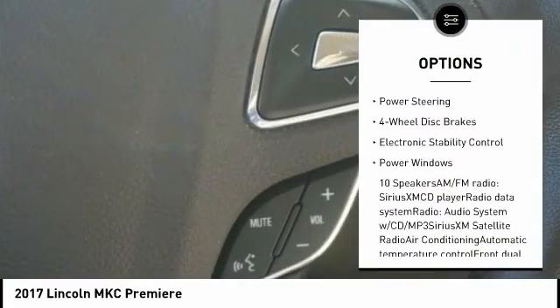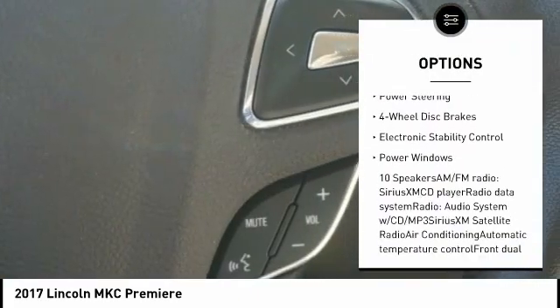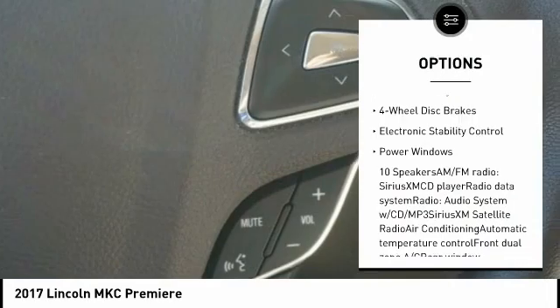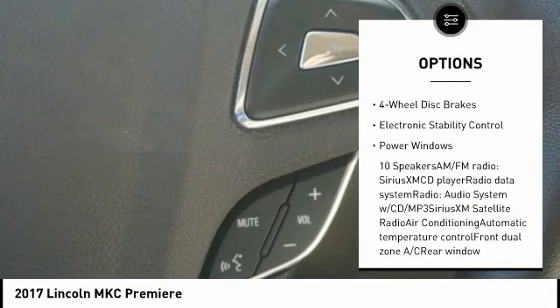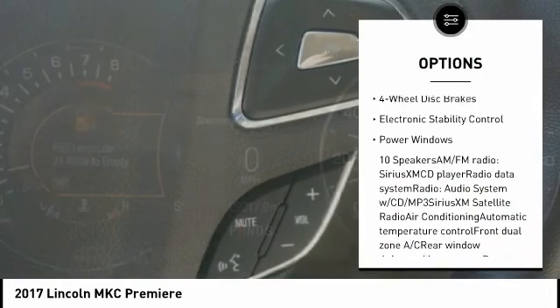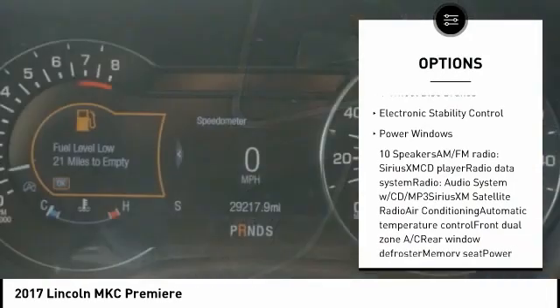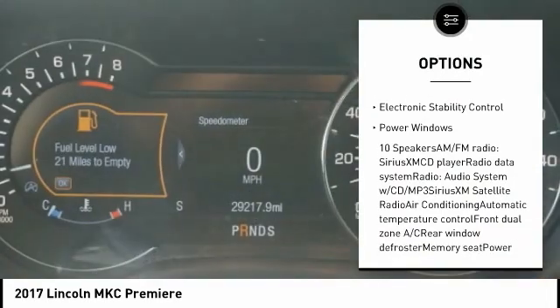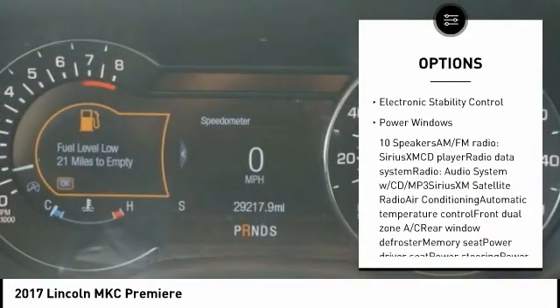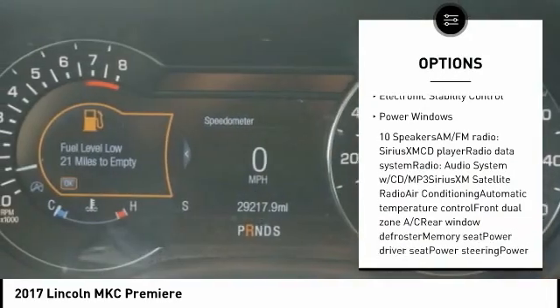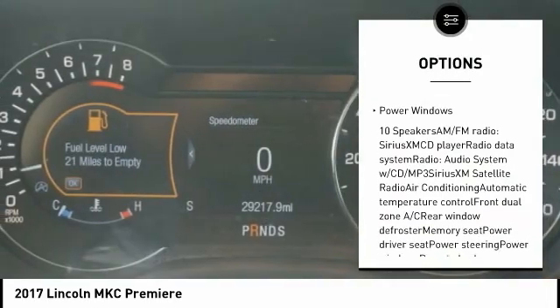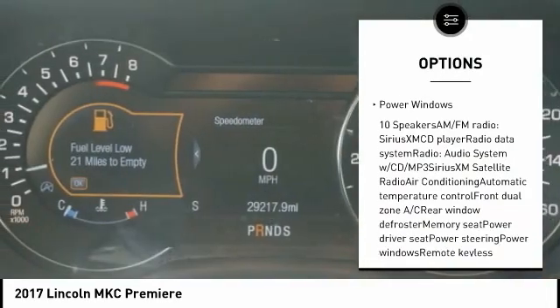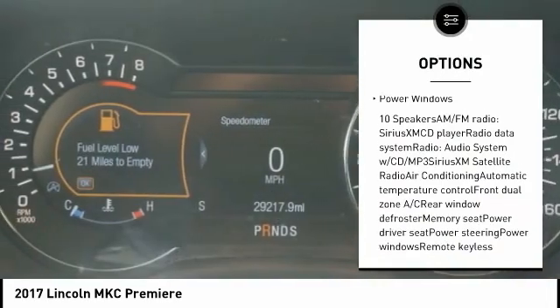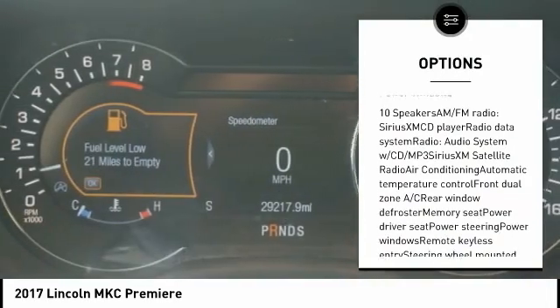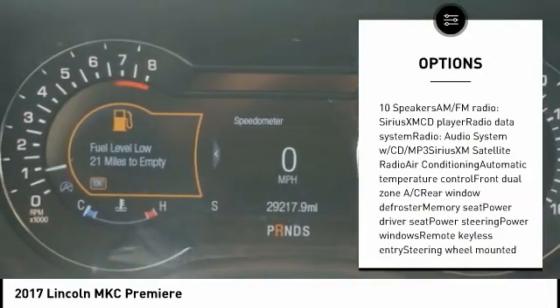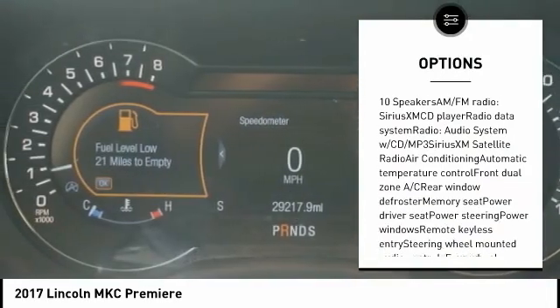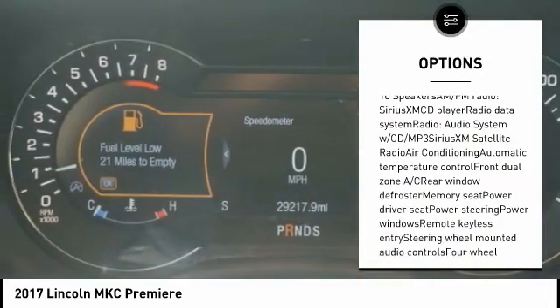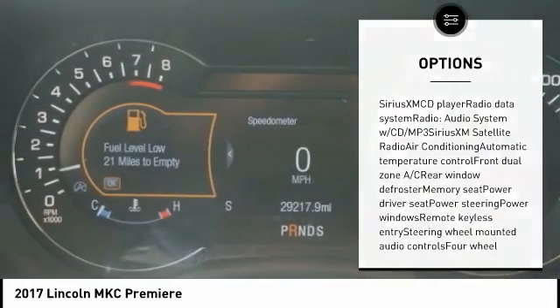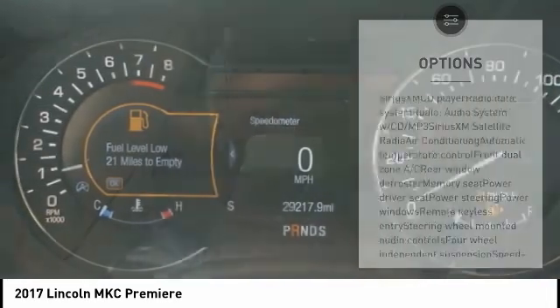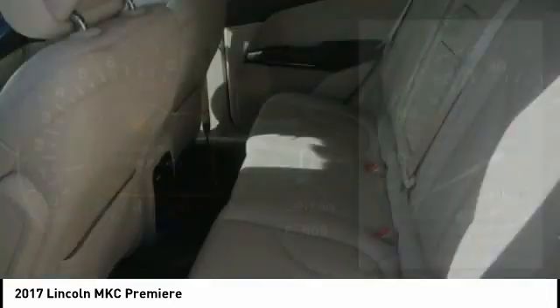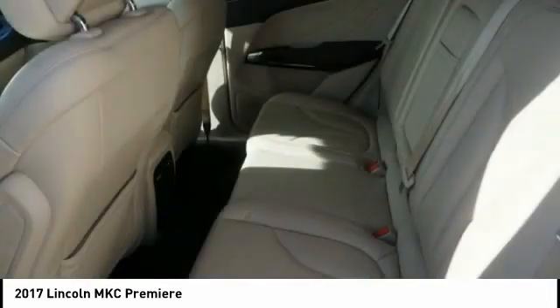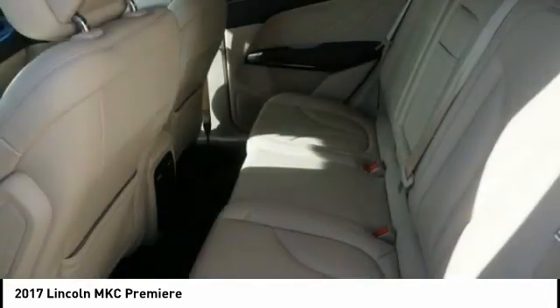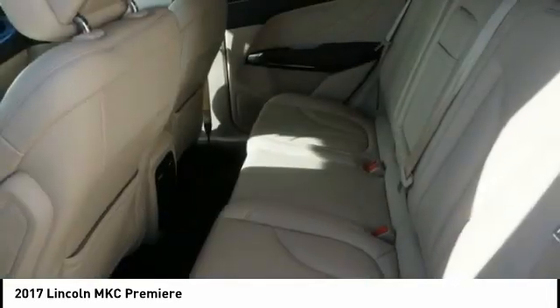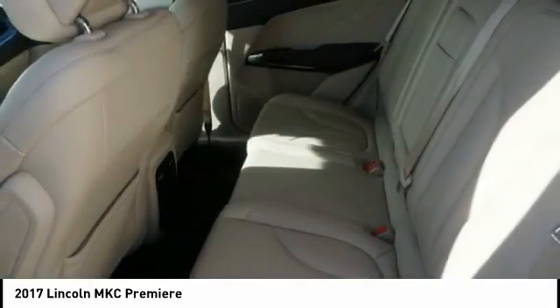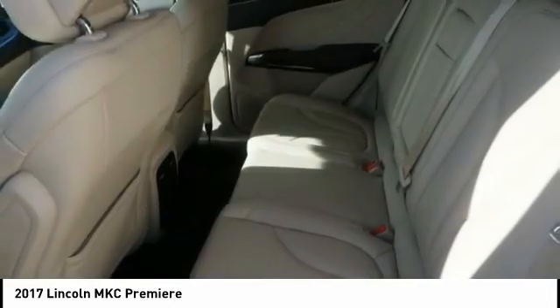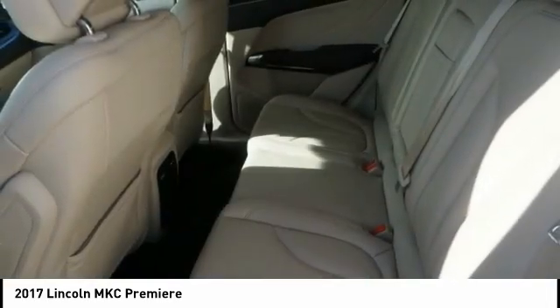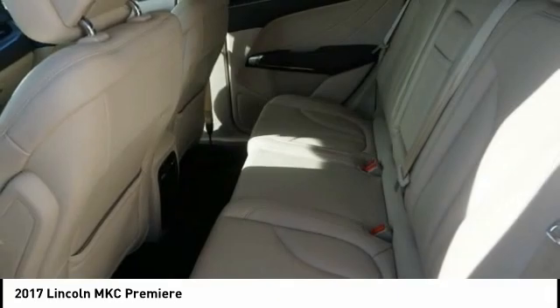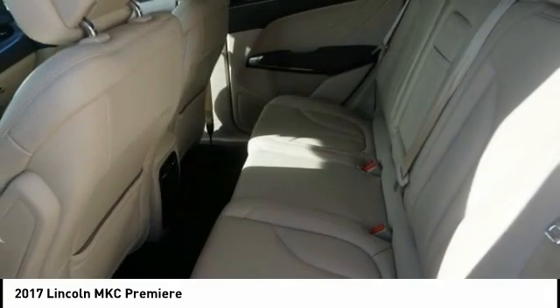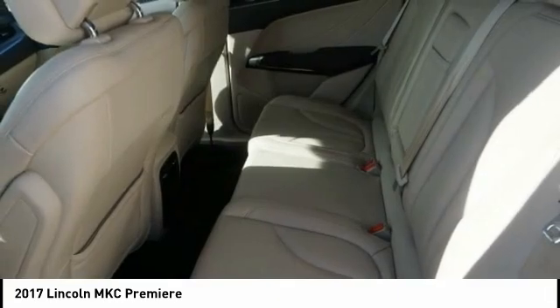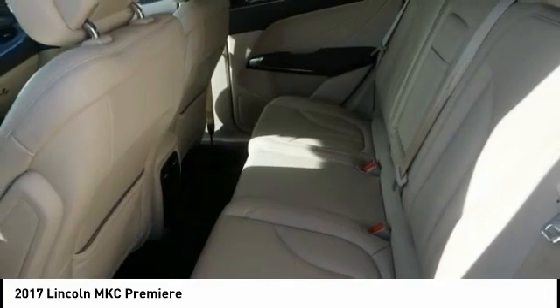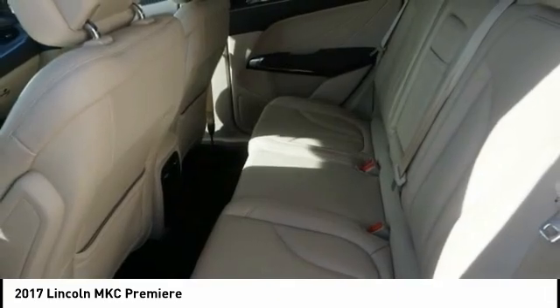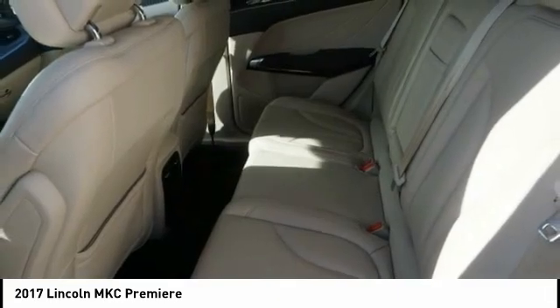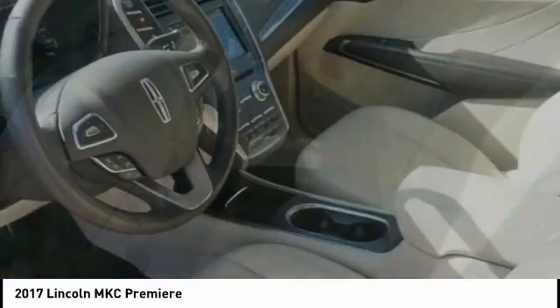Air conditioning, alloy wheels, power steering, four wheel disc brakes, electronic stability control, power windows.